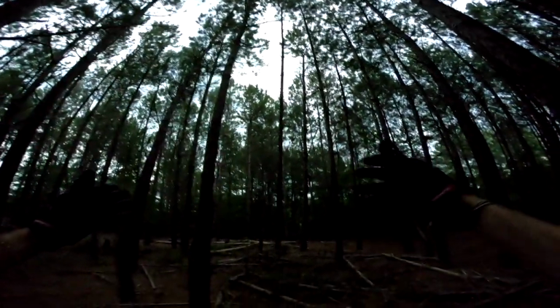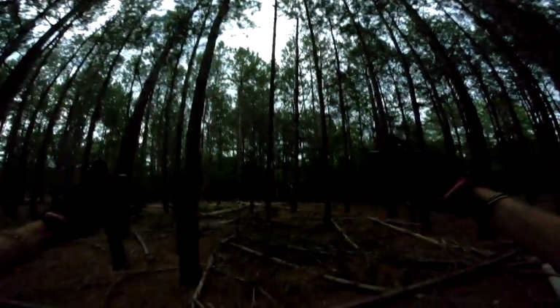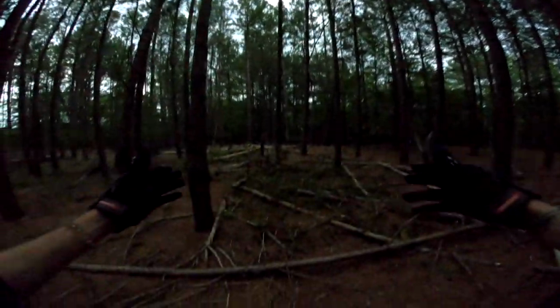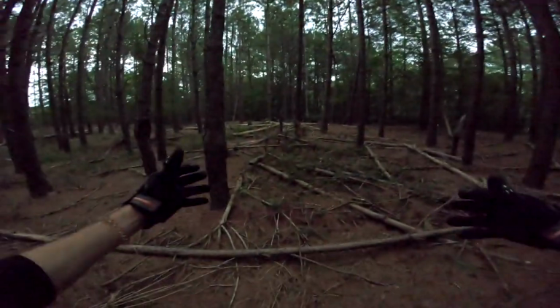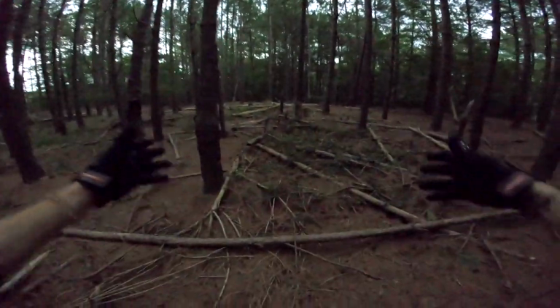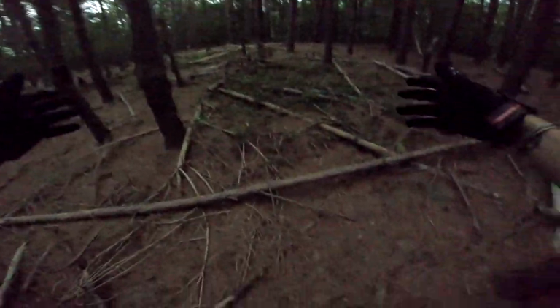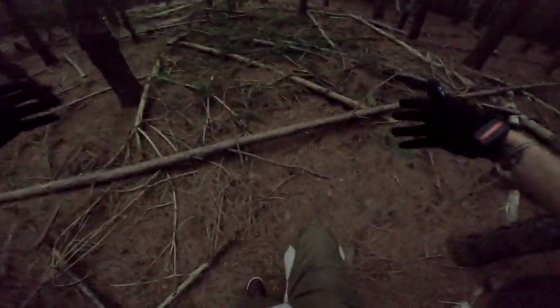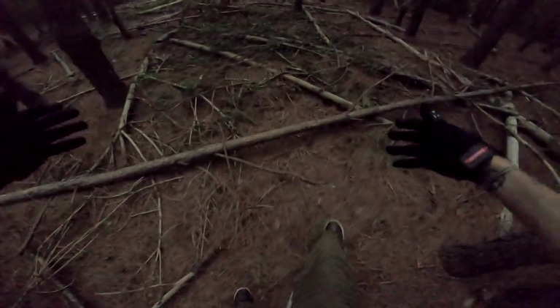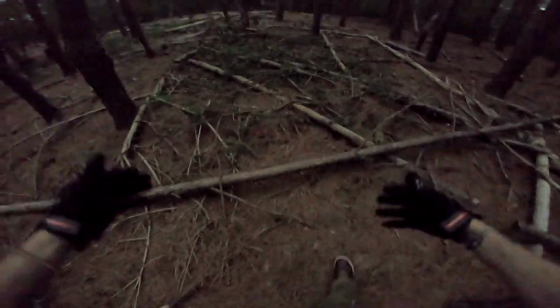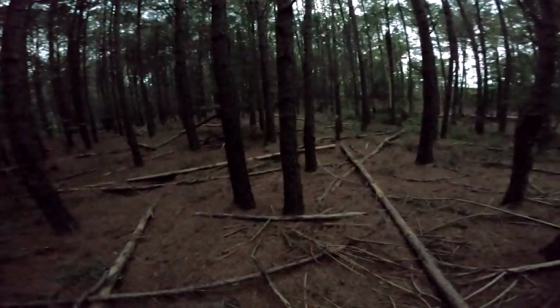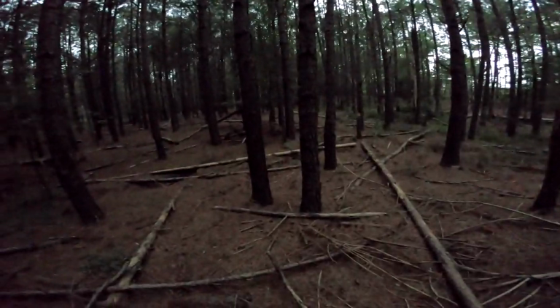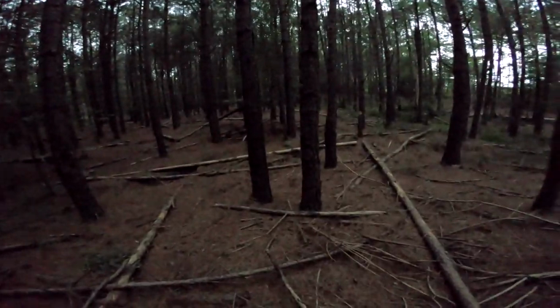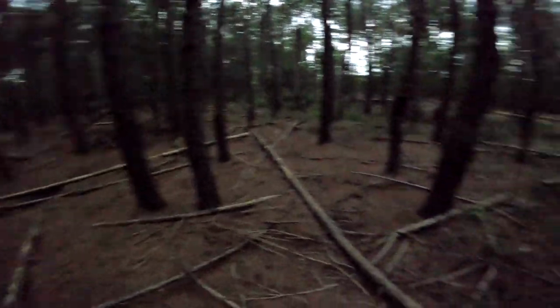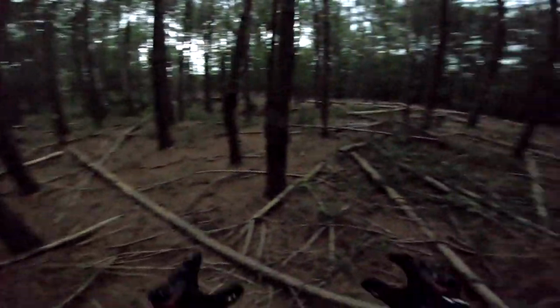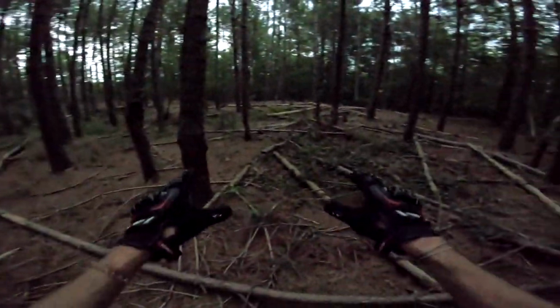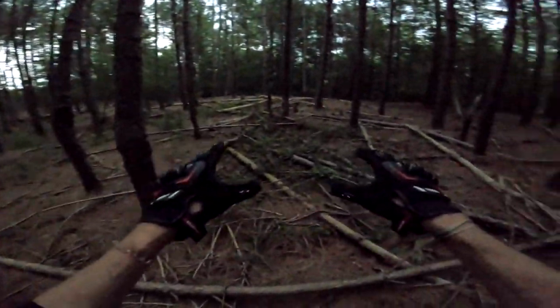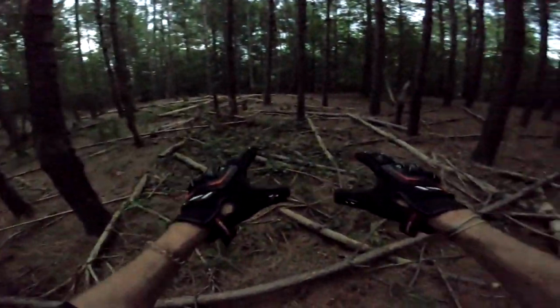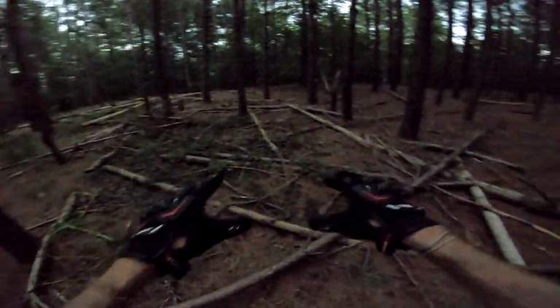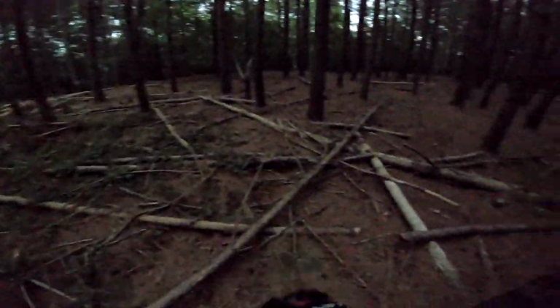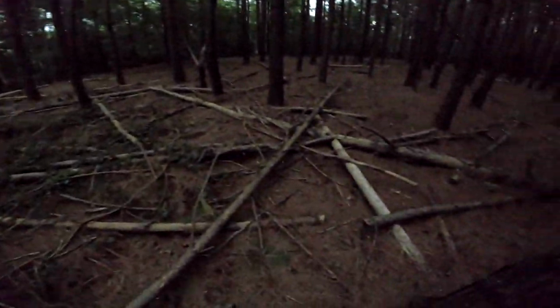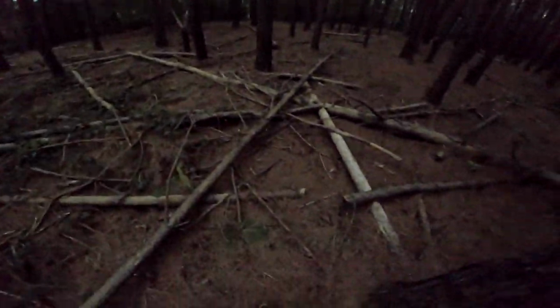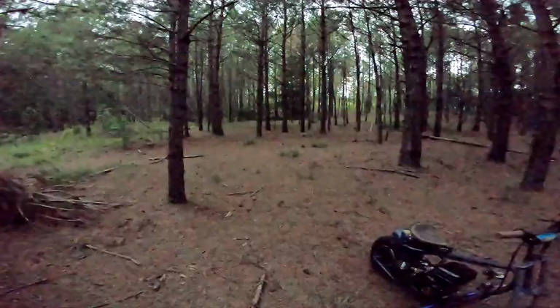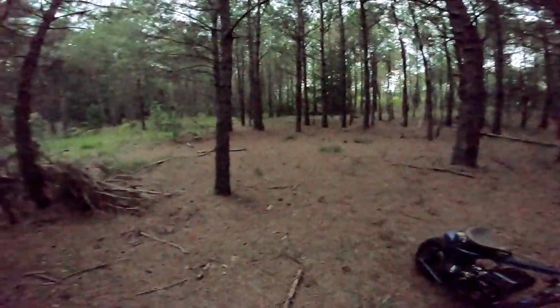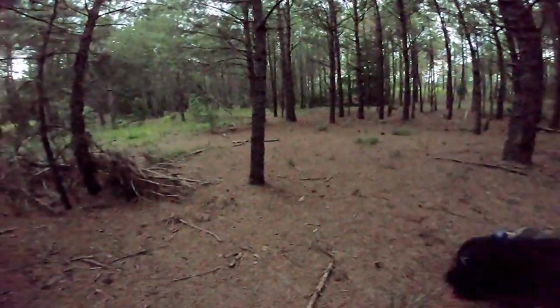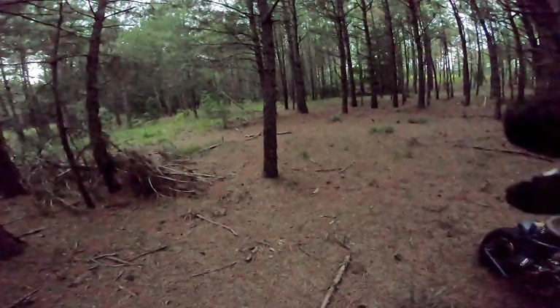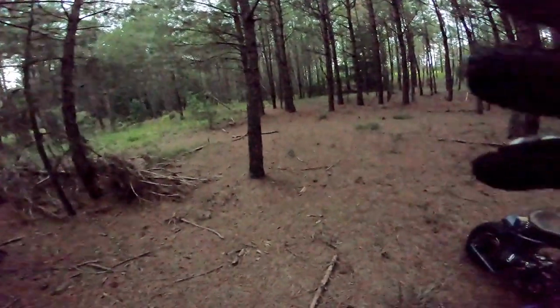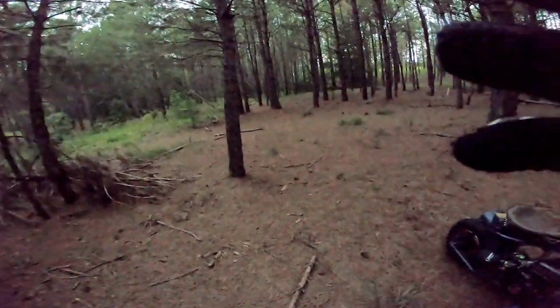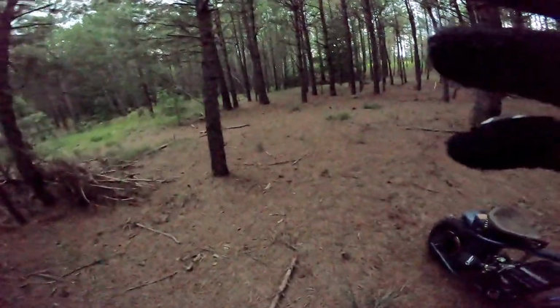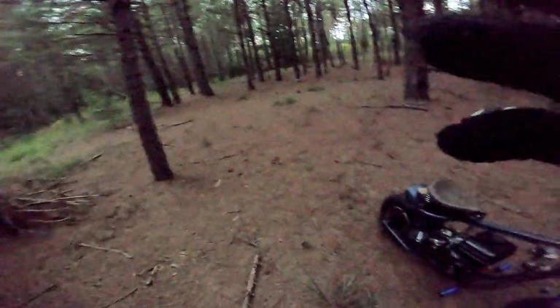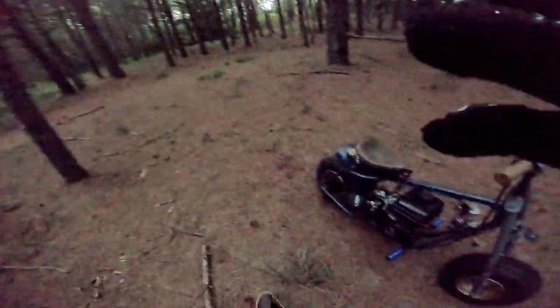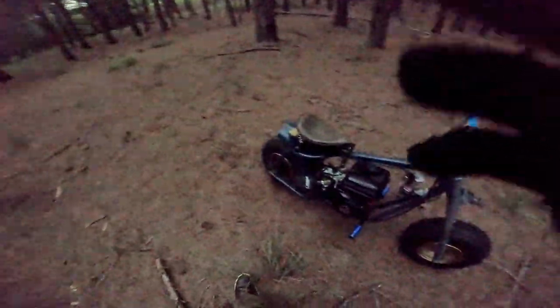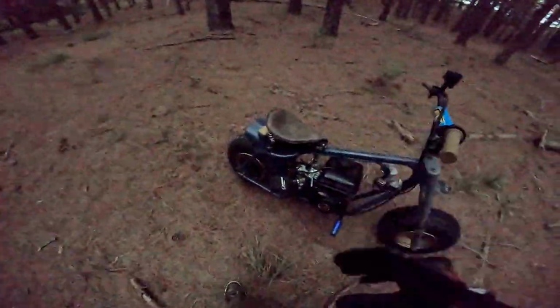Look at all this — there's treetops and stuff. You do not want to be camping in here. Okay, let's continue on a little more.